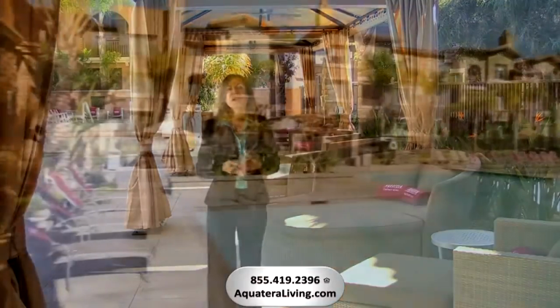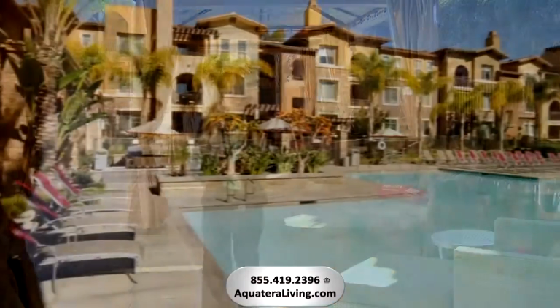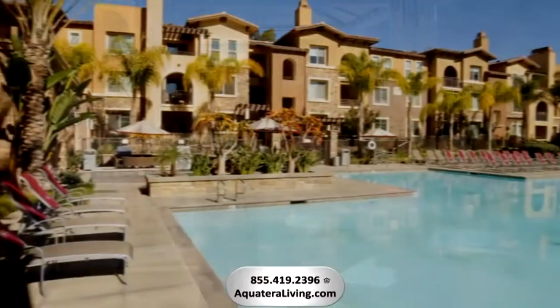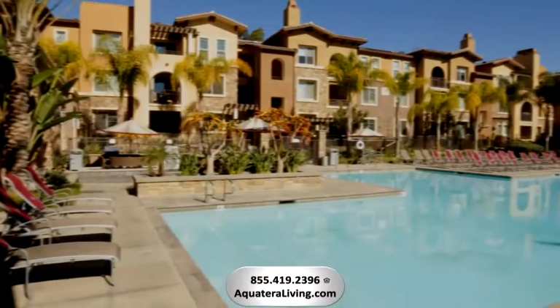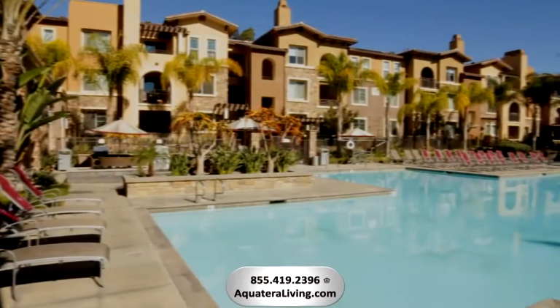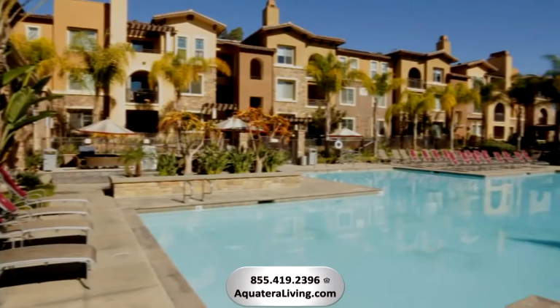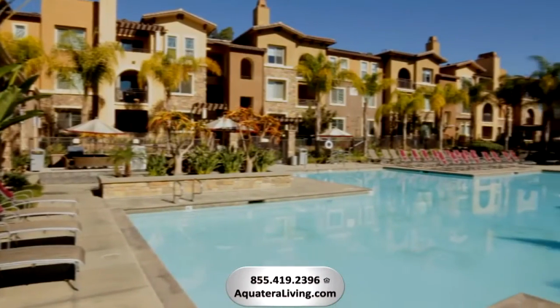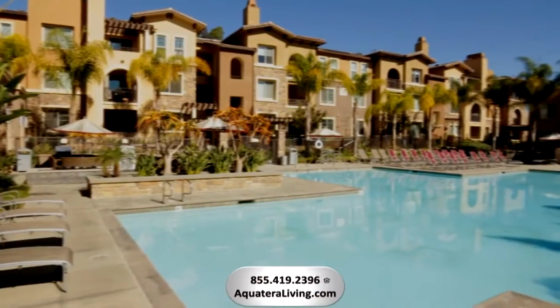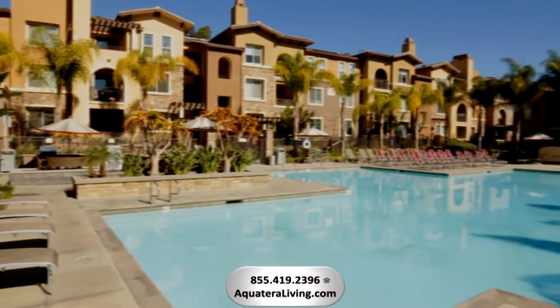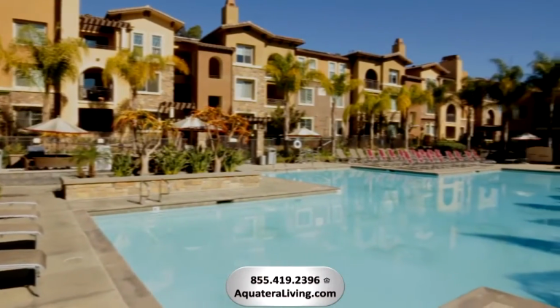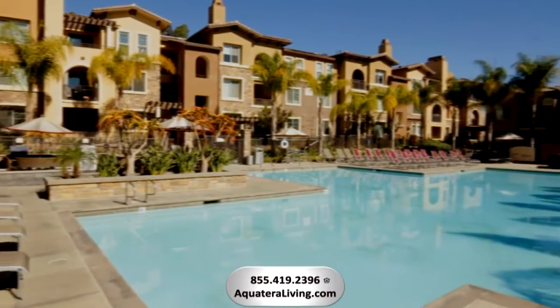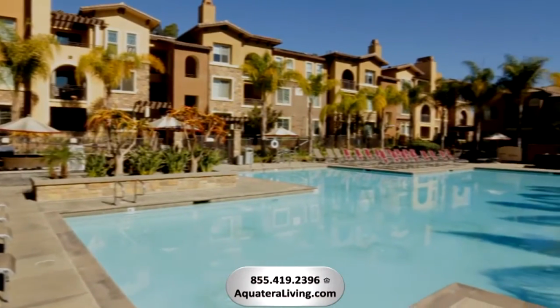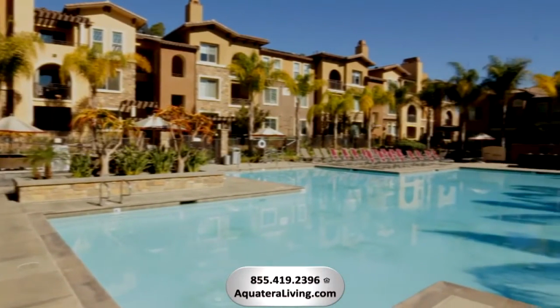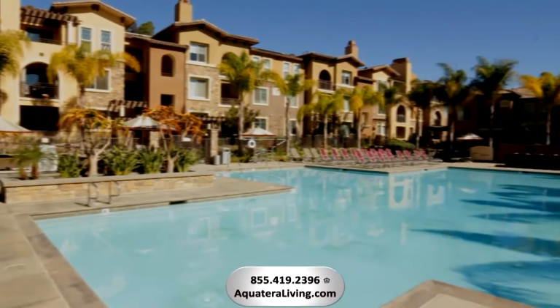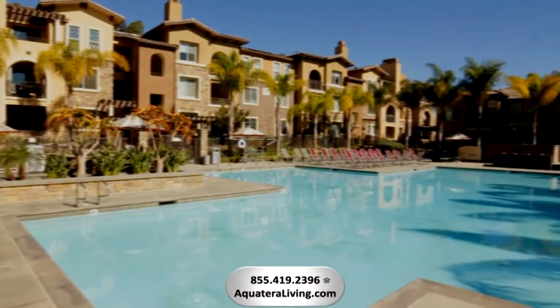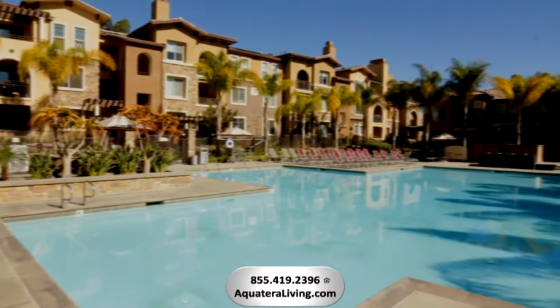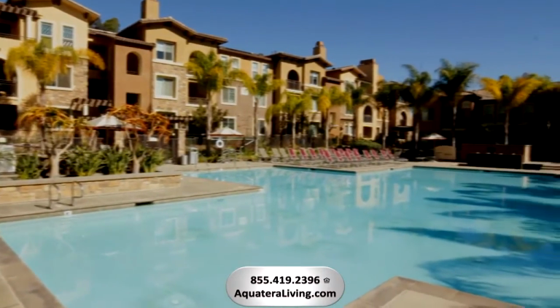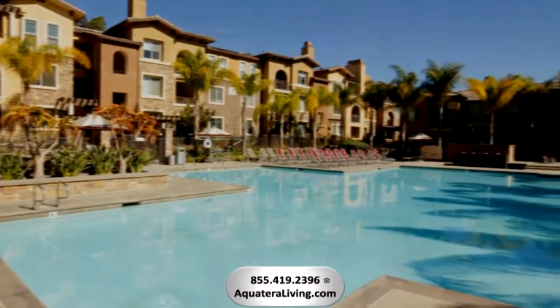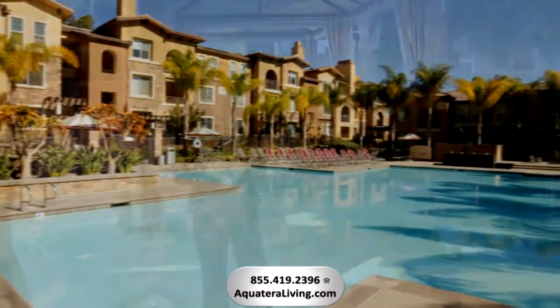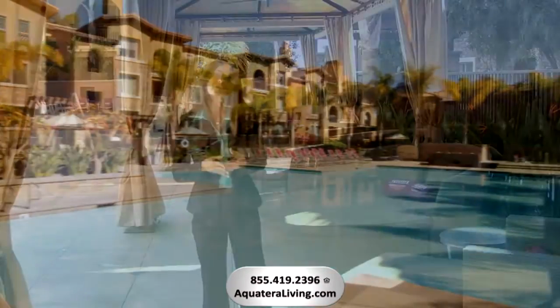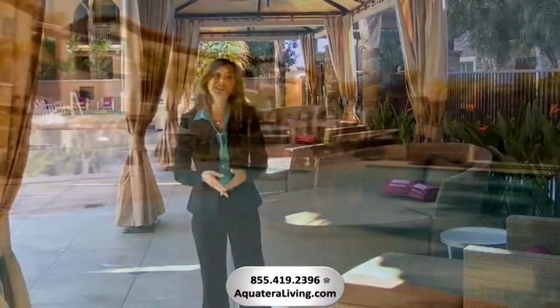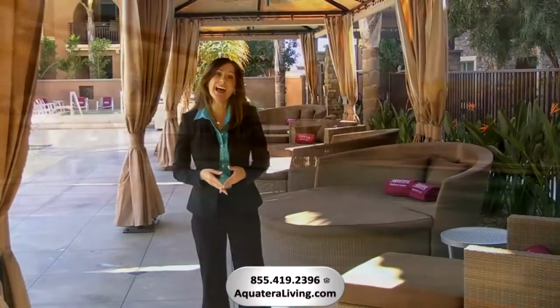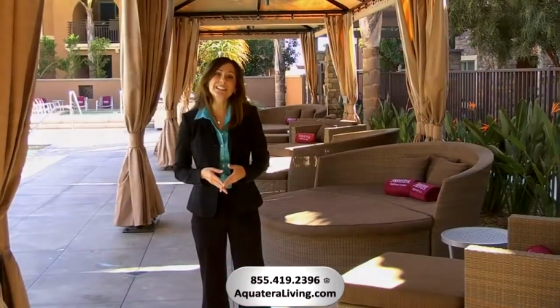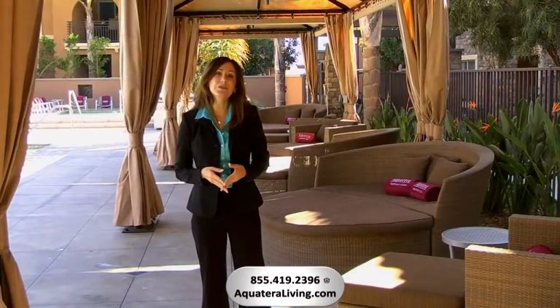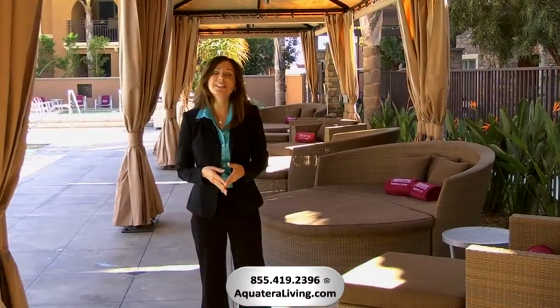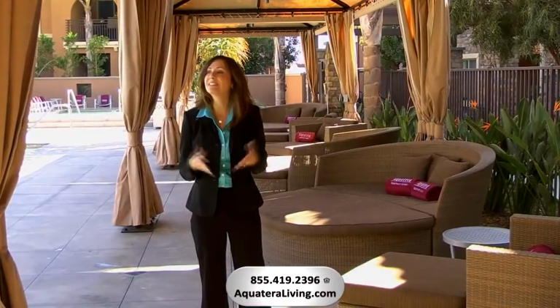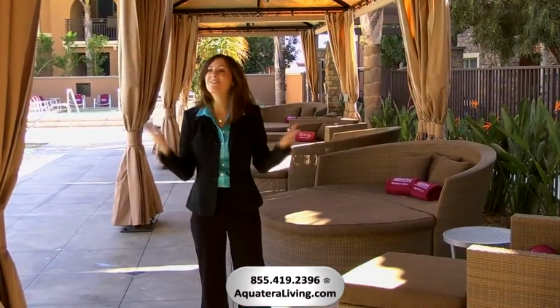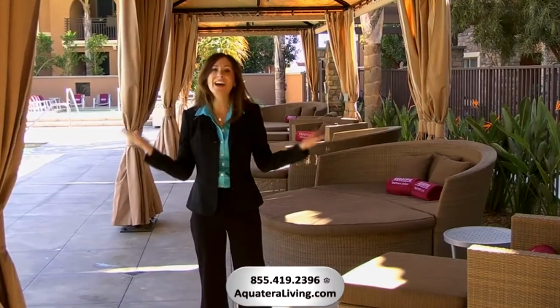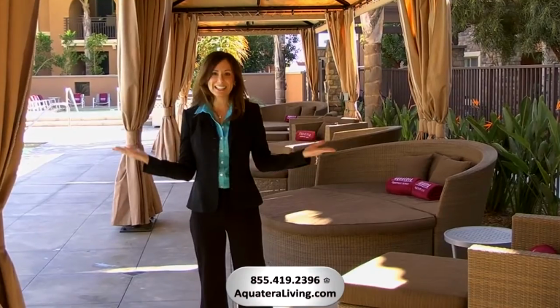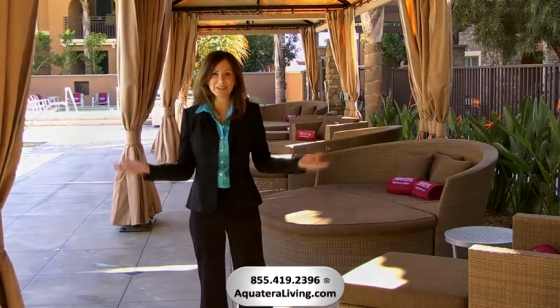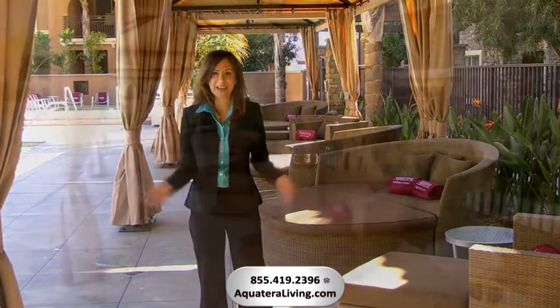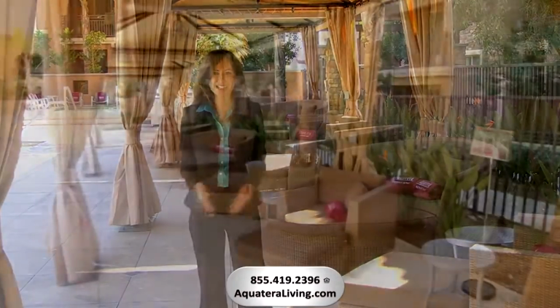Bring your favorite book down to the refreshing saltwater pool and relax in one of these inviting cabanas.